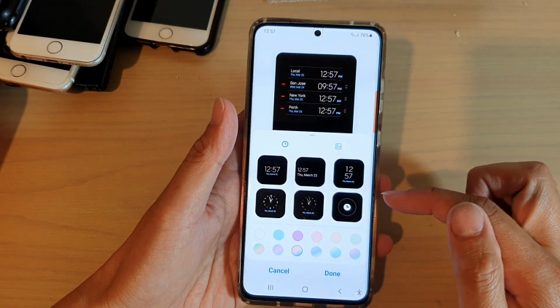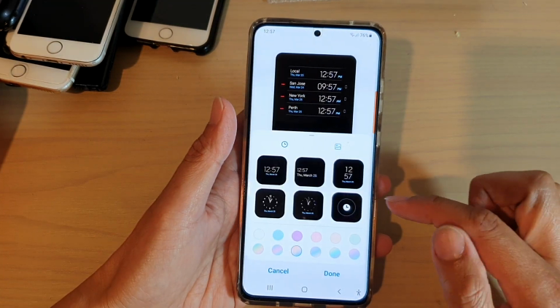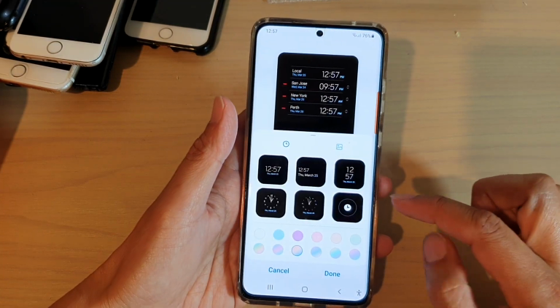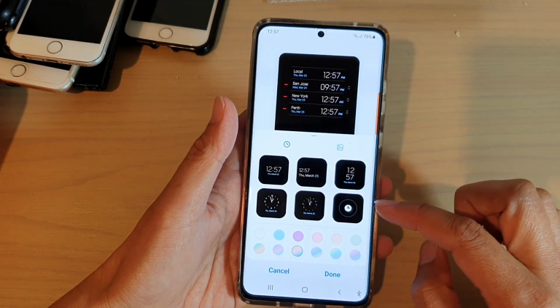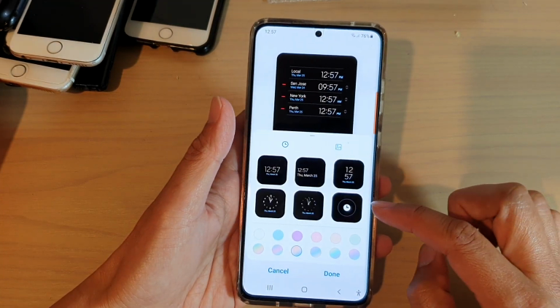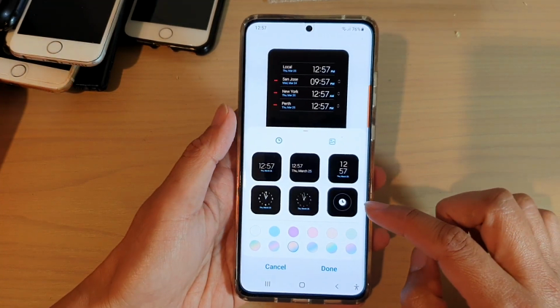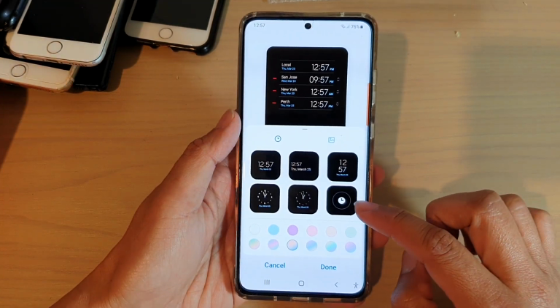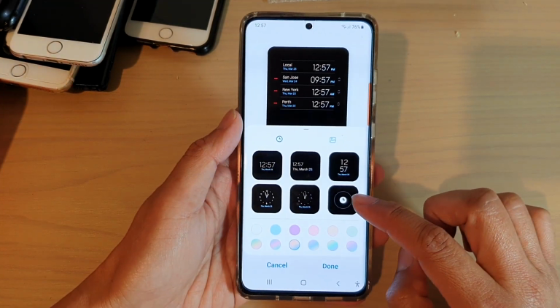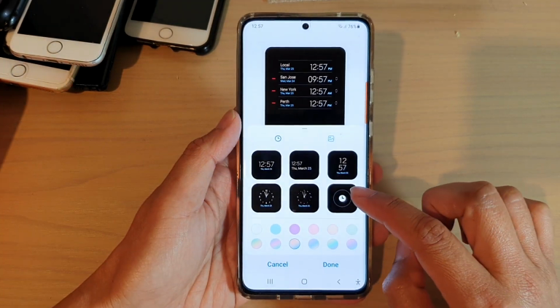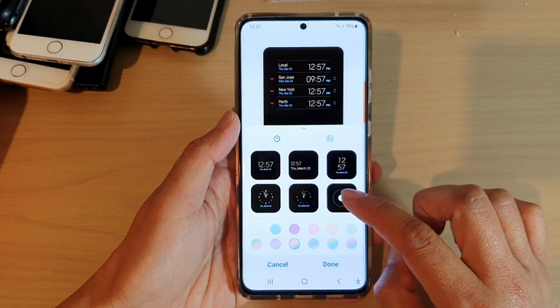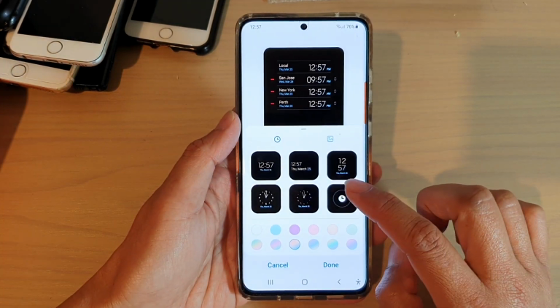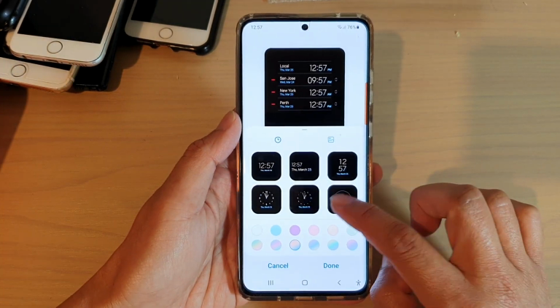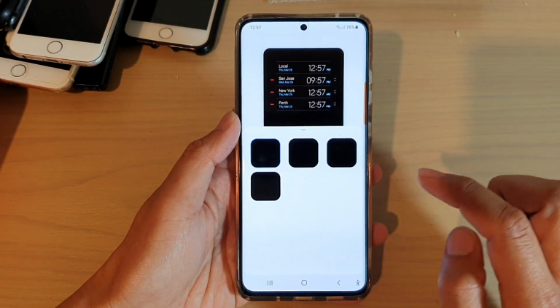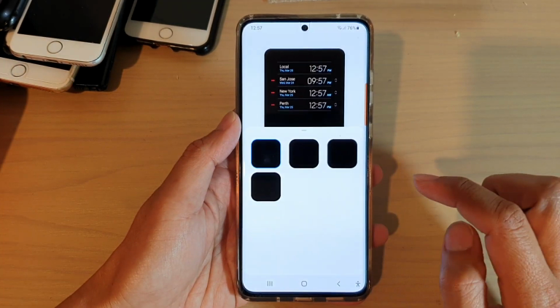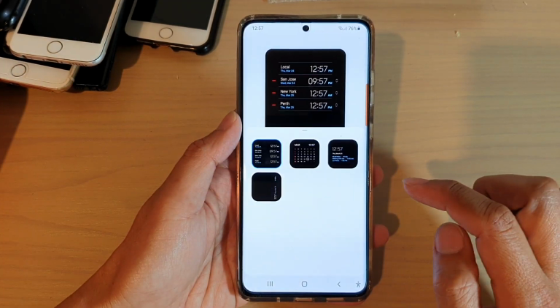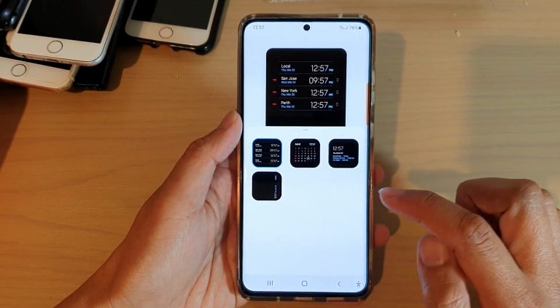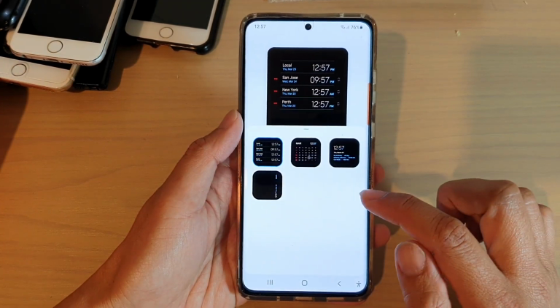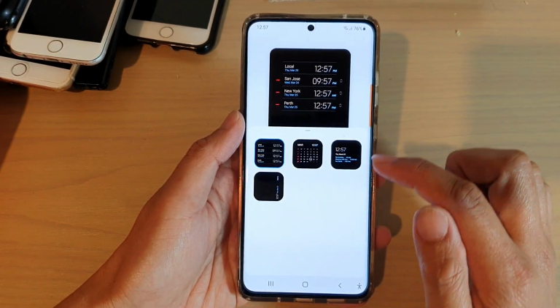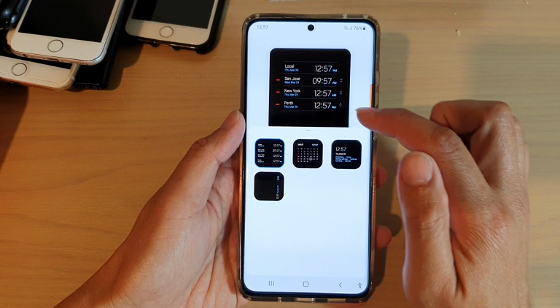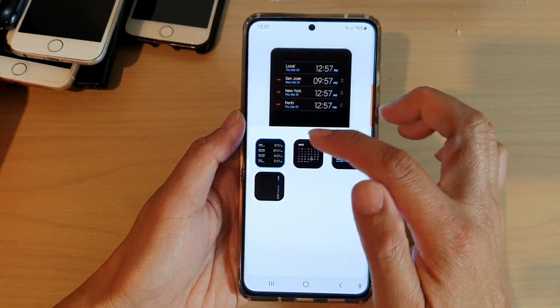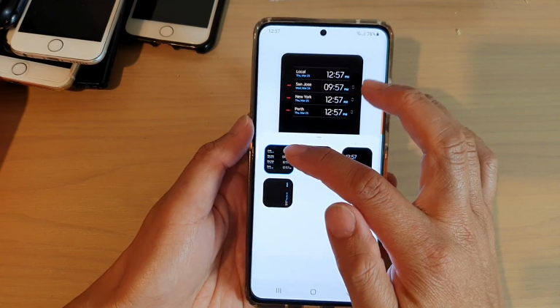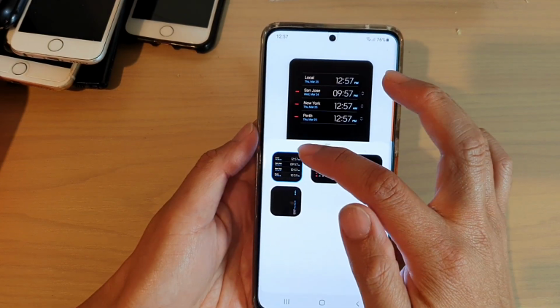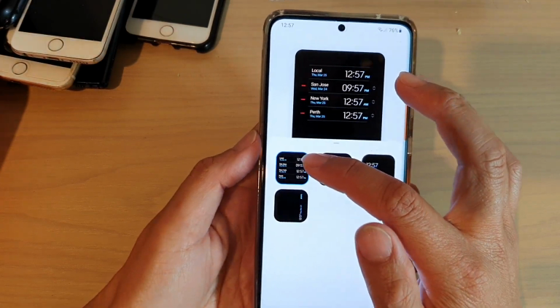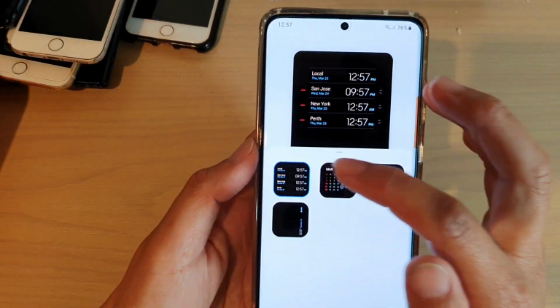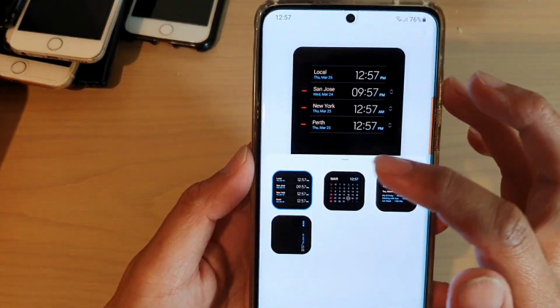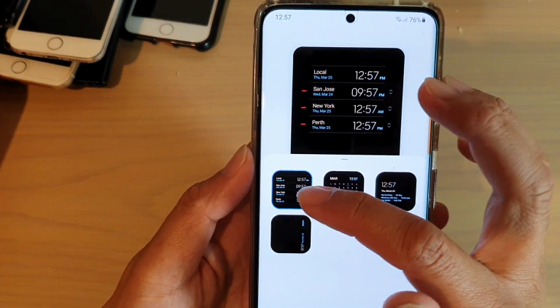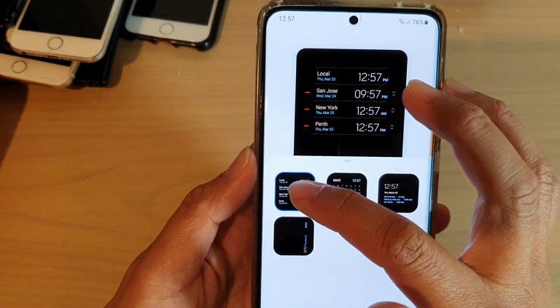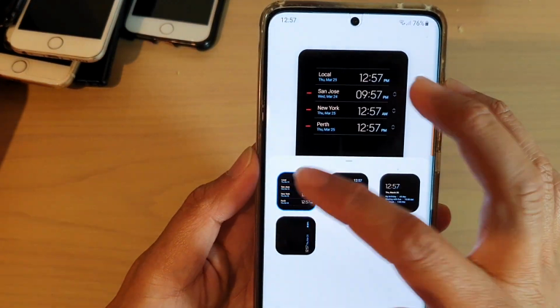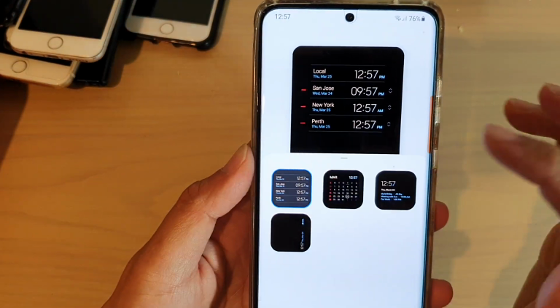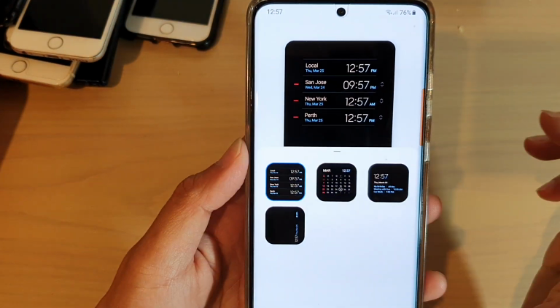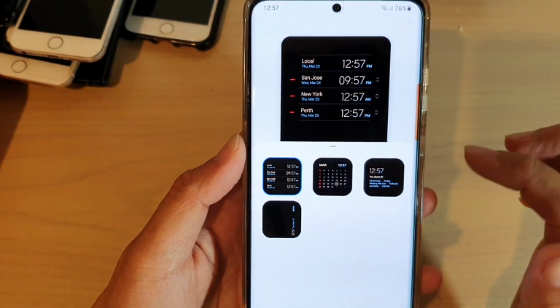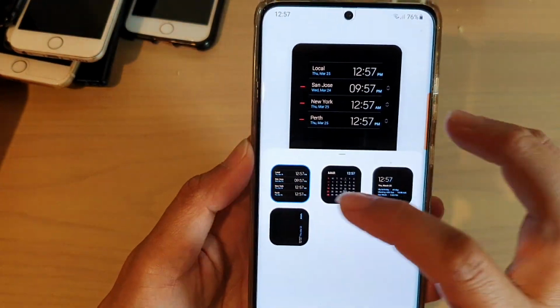Next, tap on the more clock option. In here, you want to choose this one right here where it's a multiple clock.